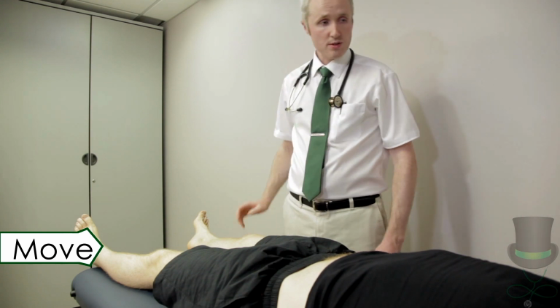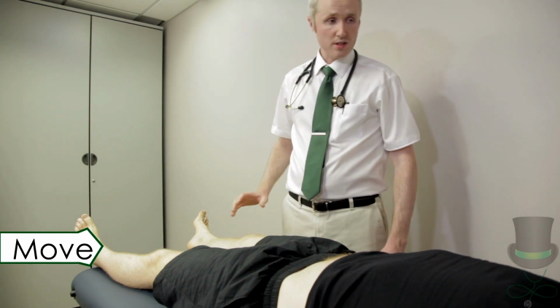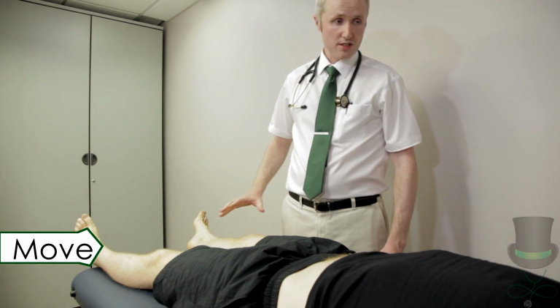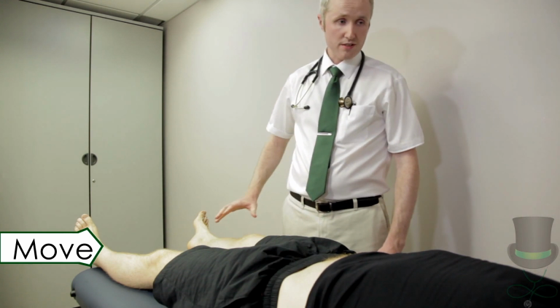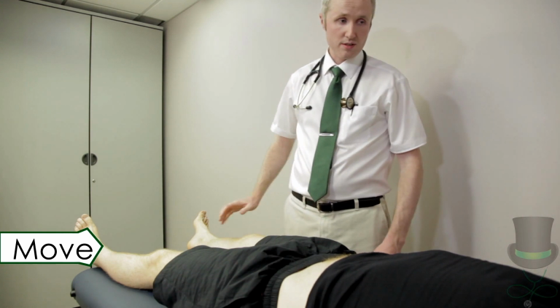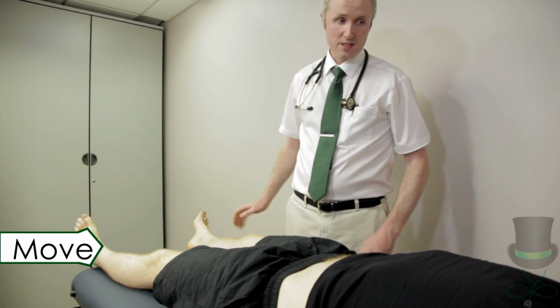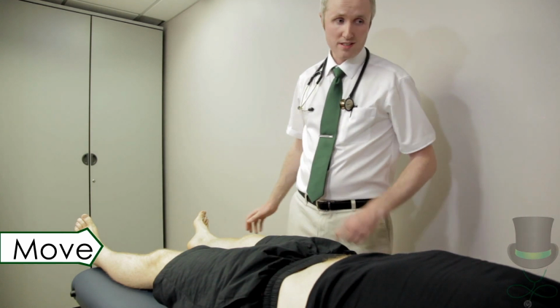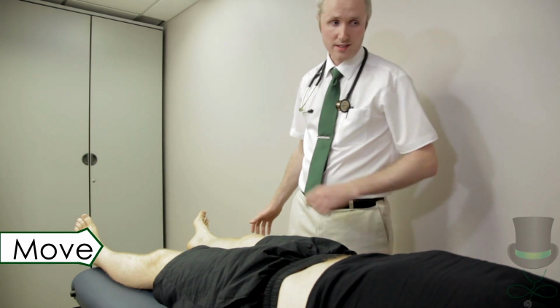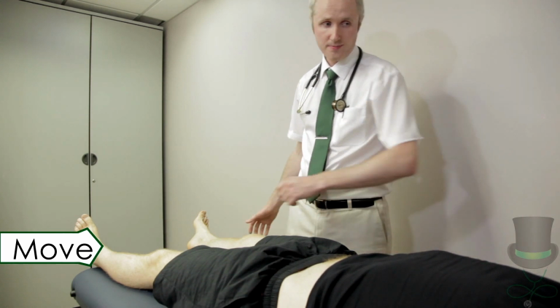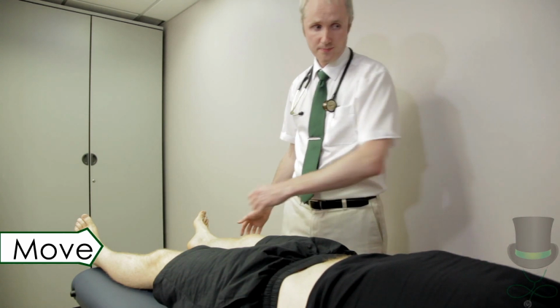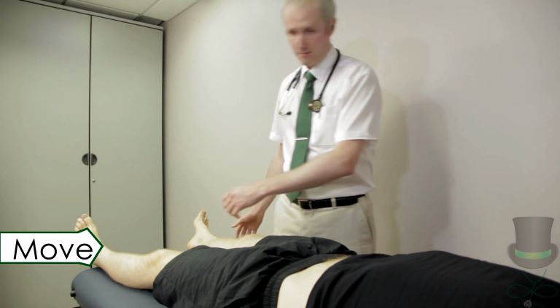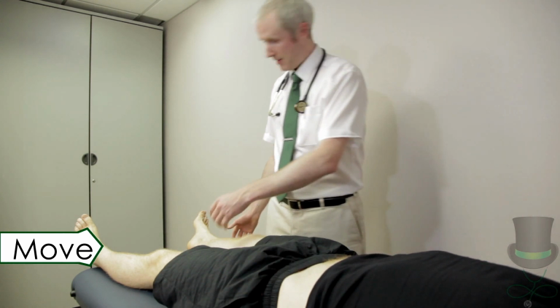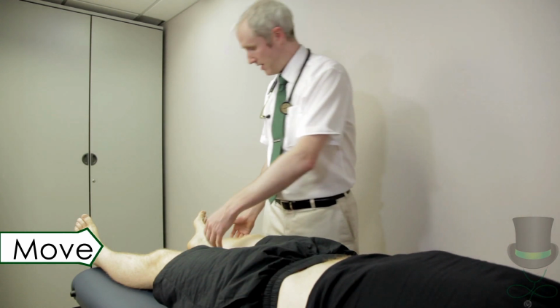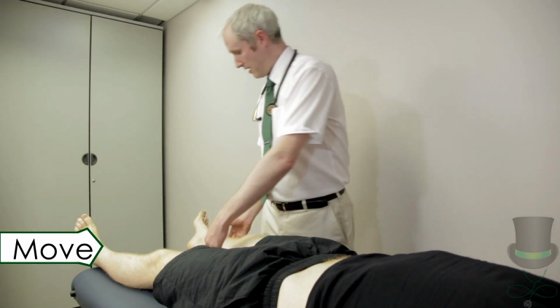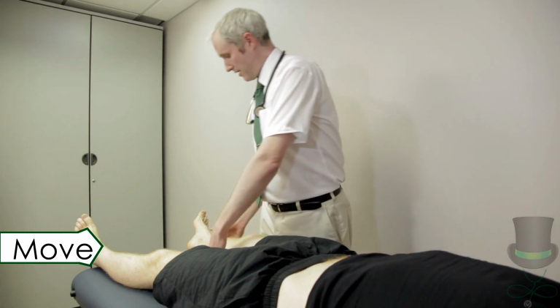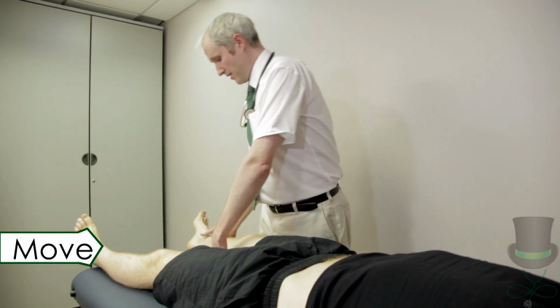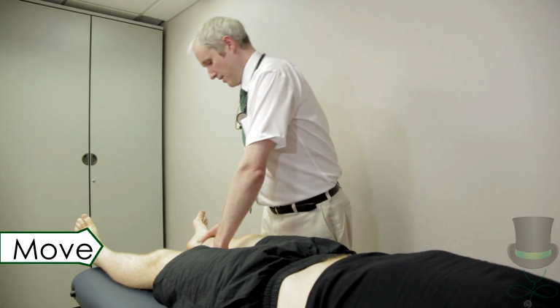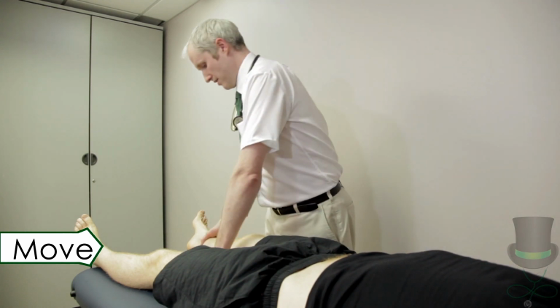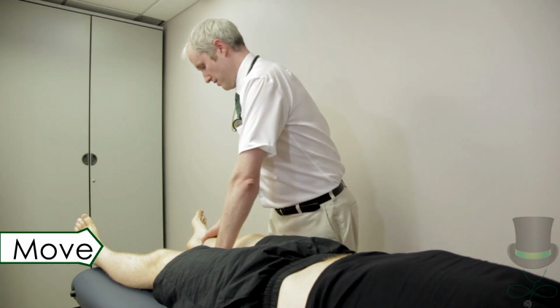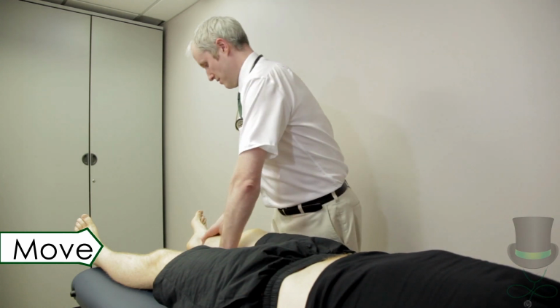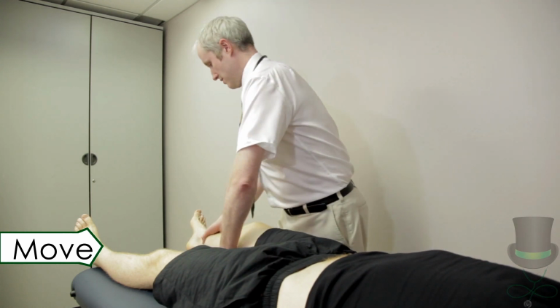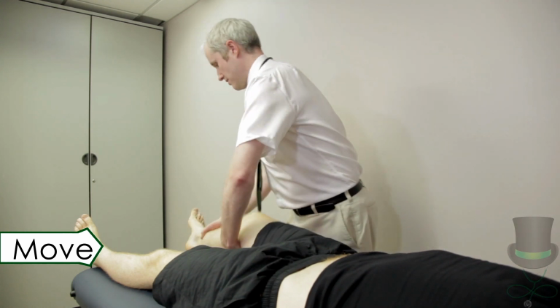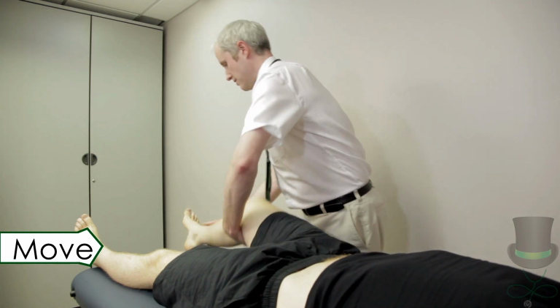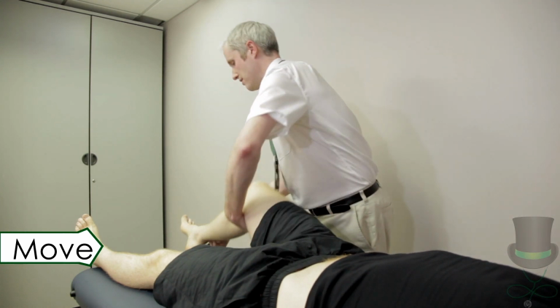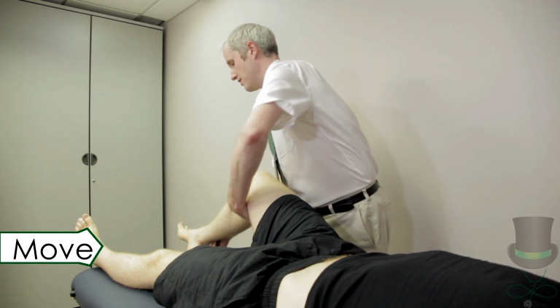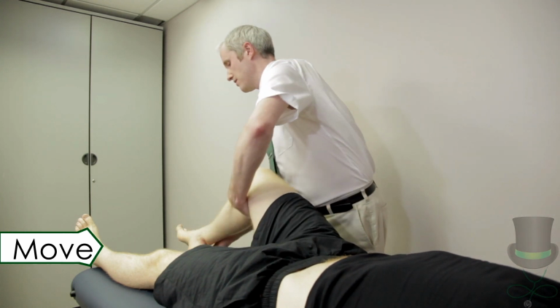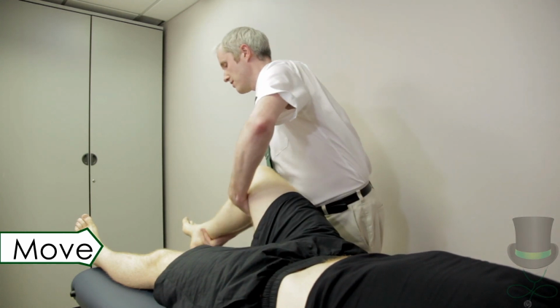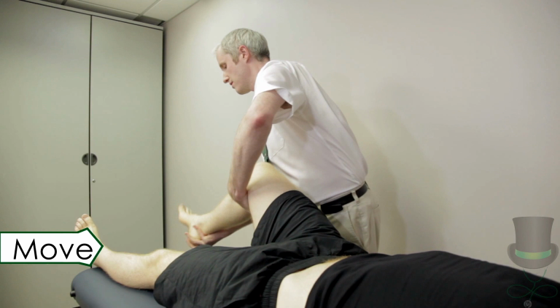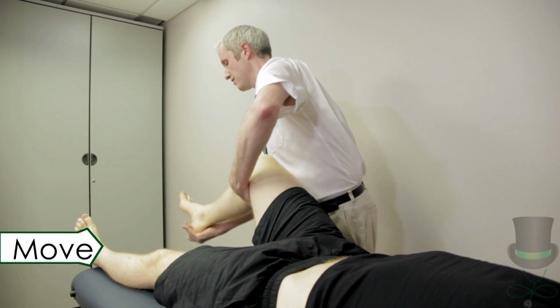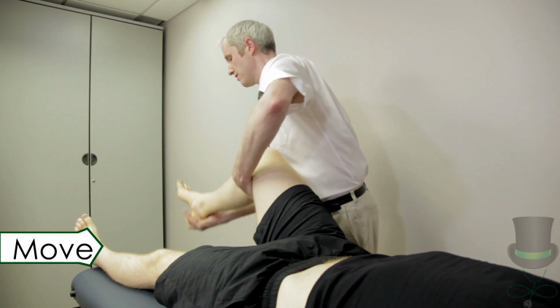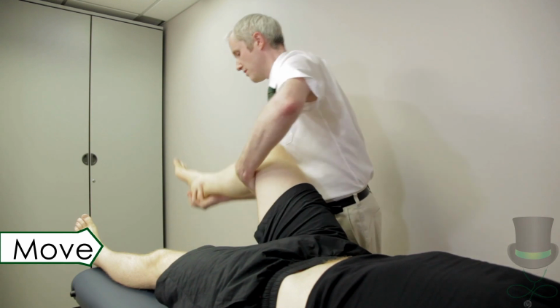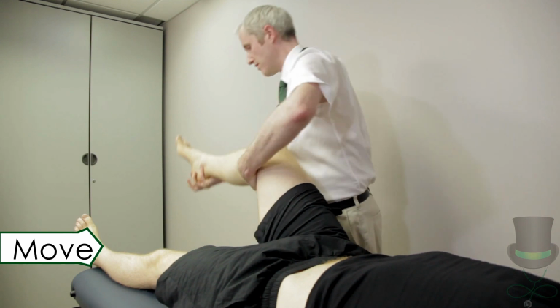So I'm going to check for the menisci. Perform McMurray's test for meniscal damage.